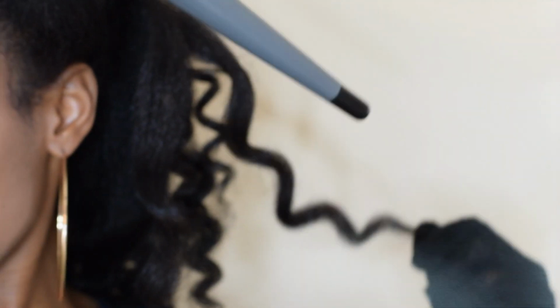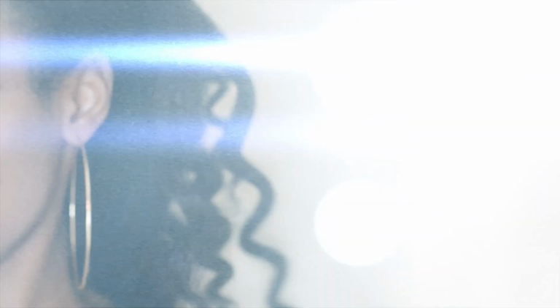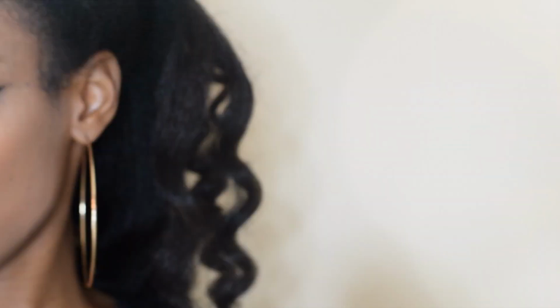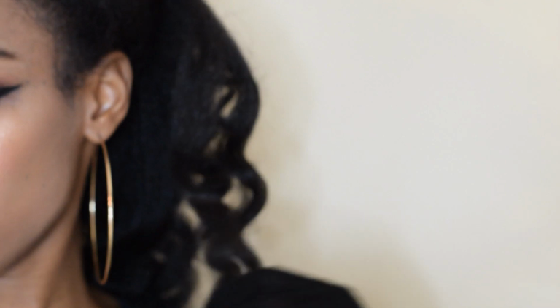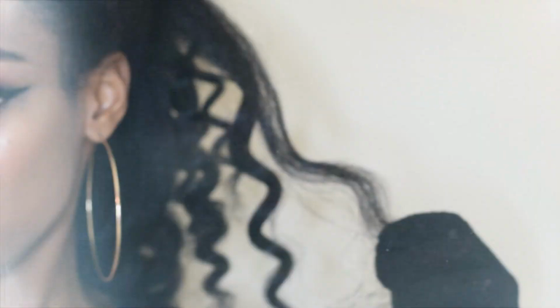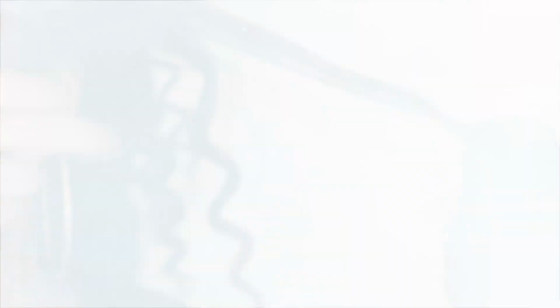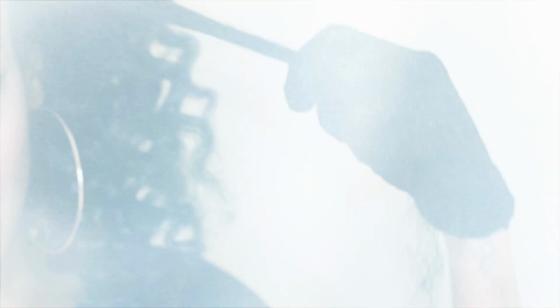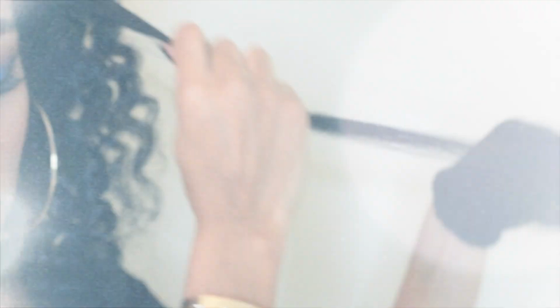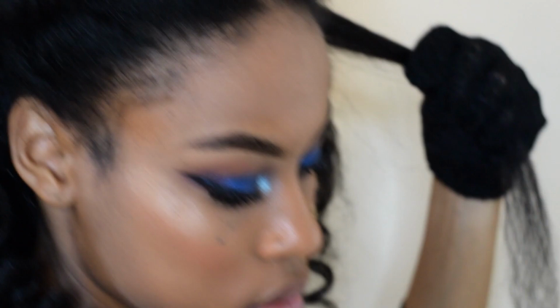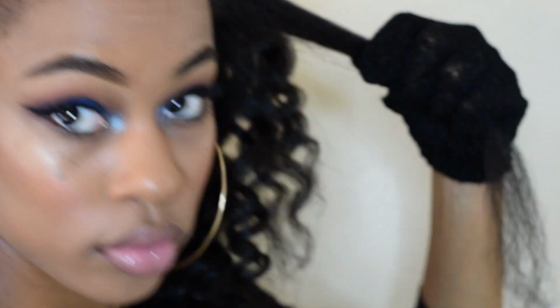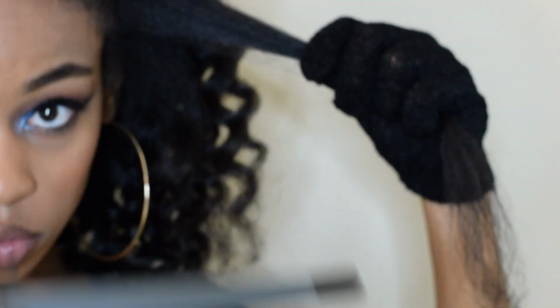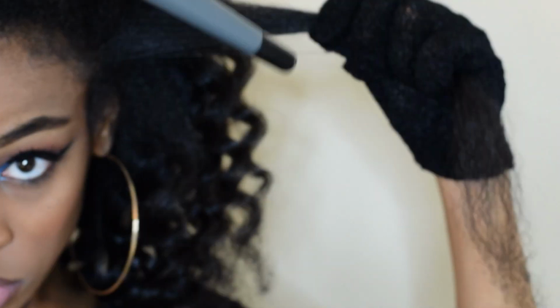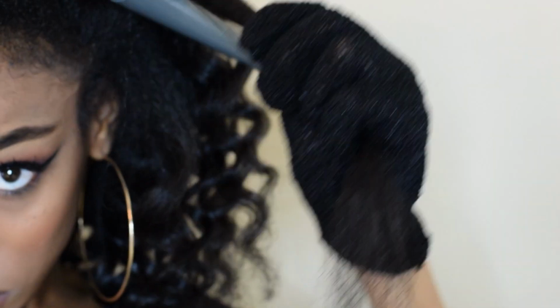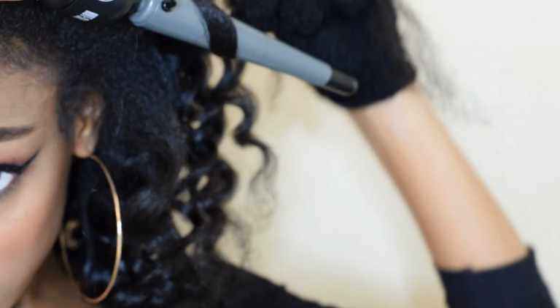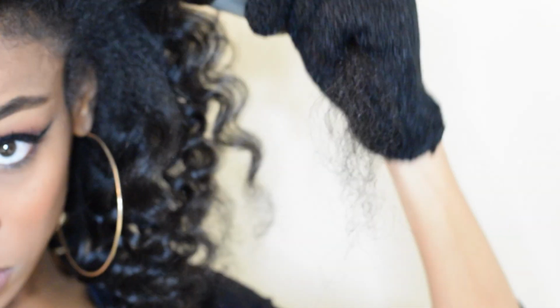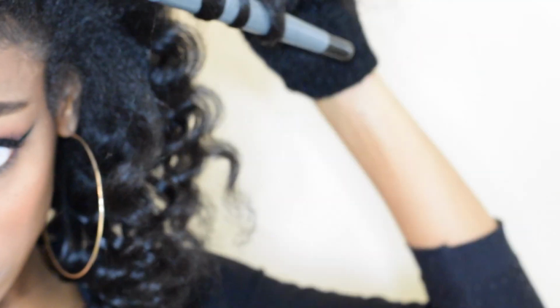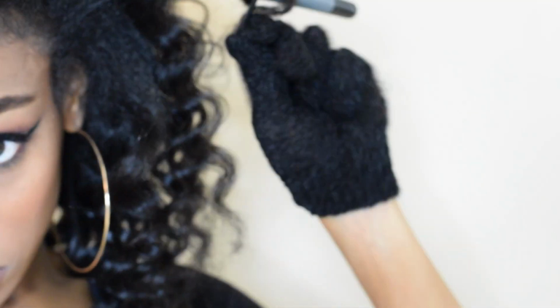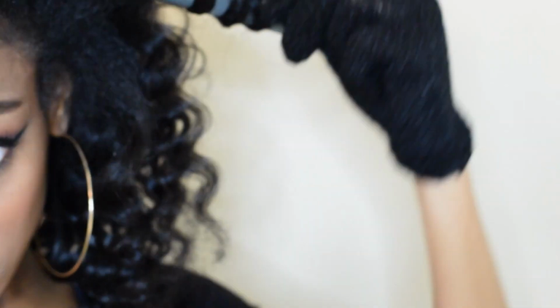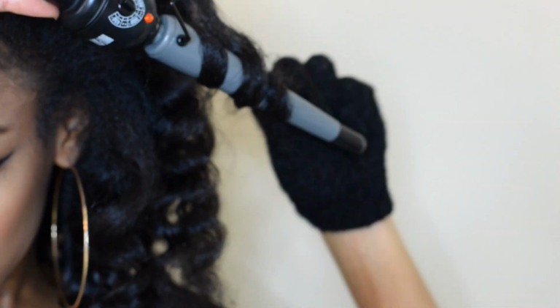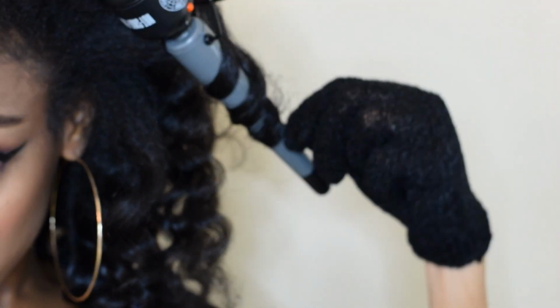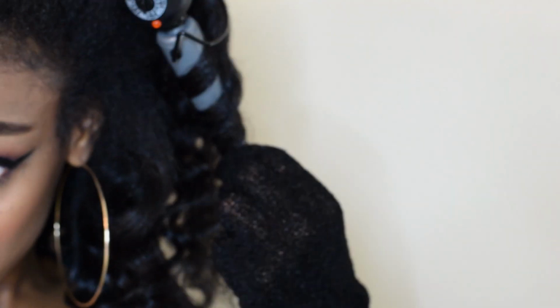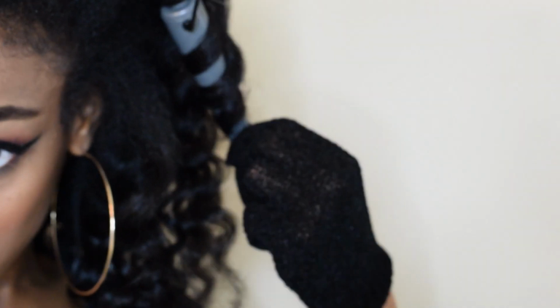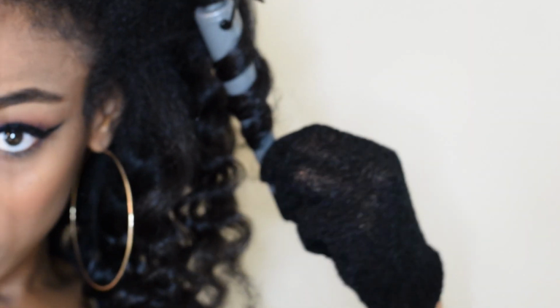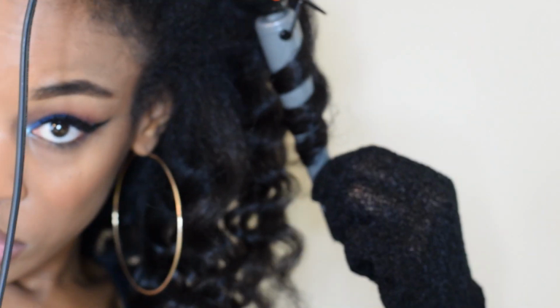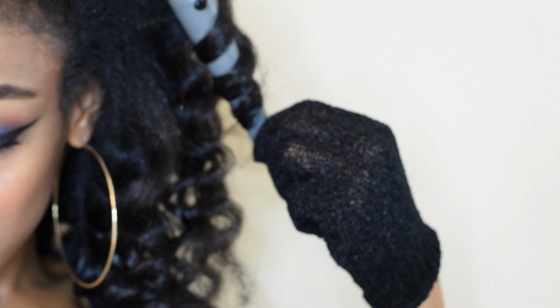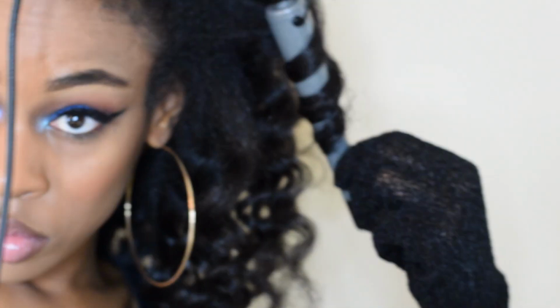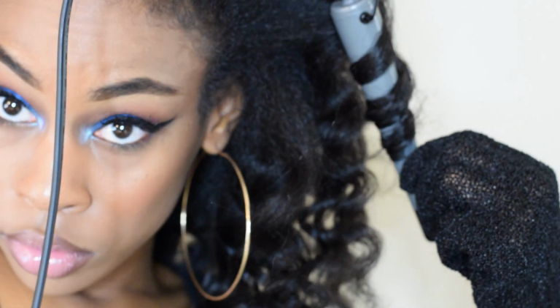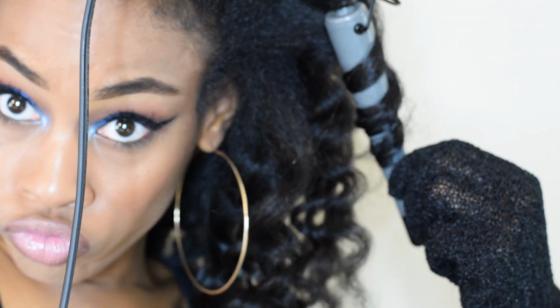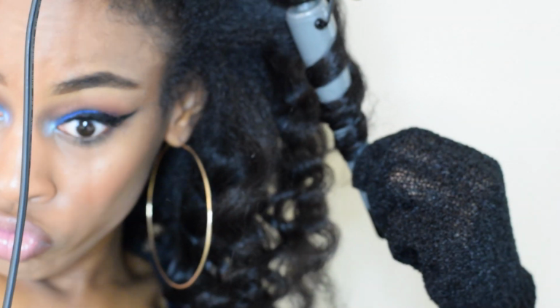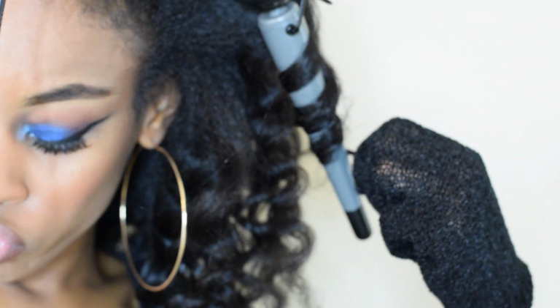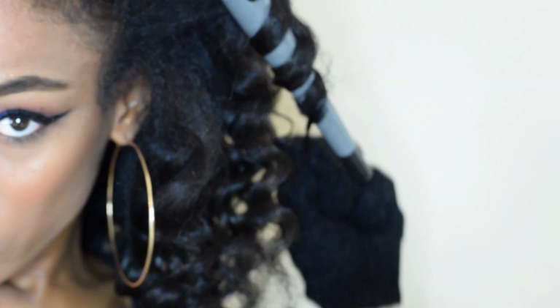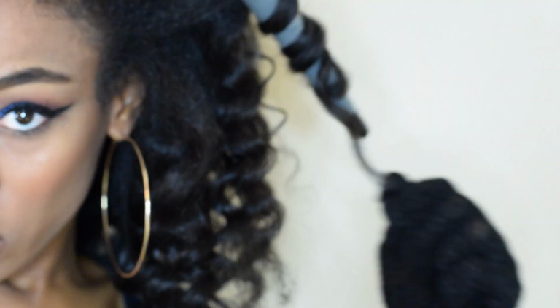That's pretty much it ladies. Take a section of hair, wrap it down onto the wand and release.